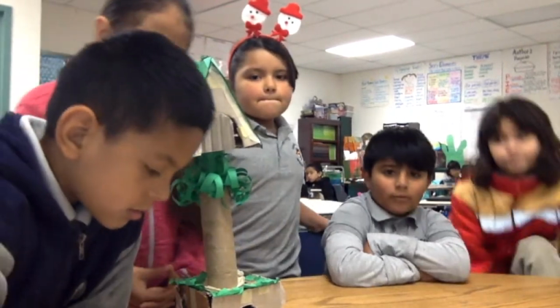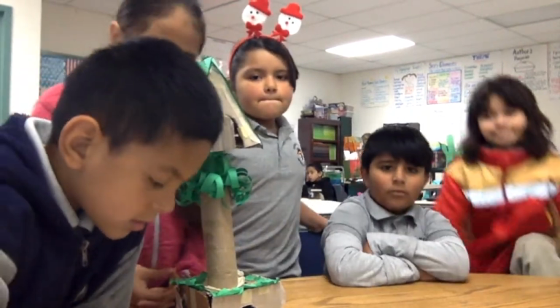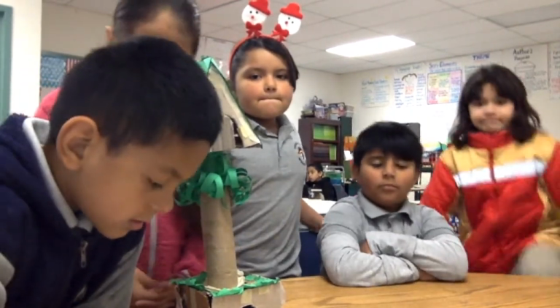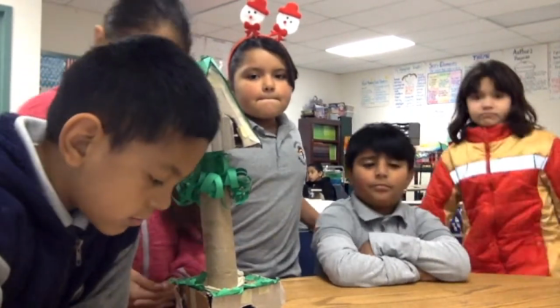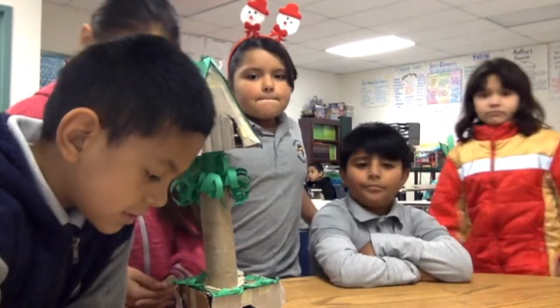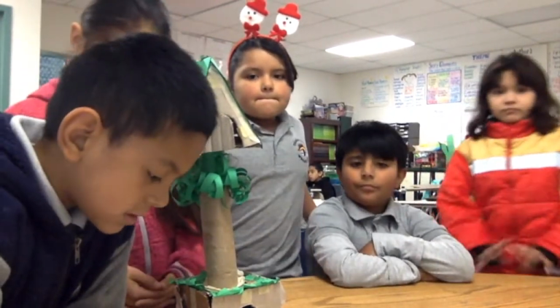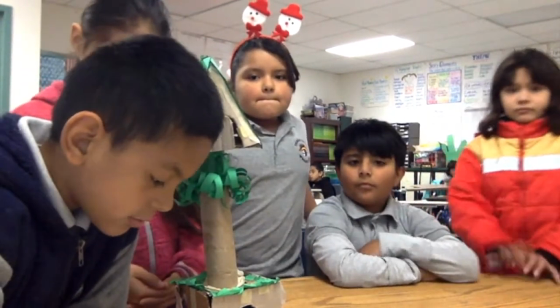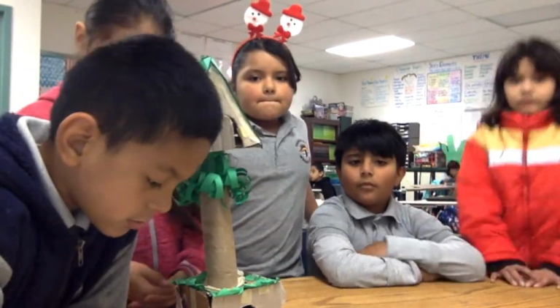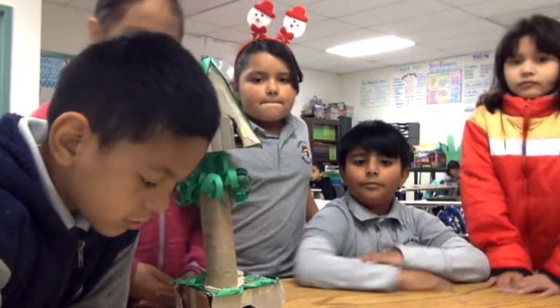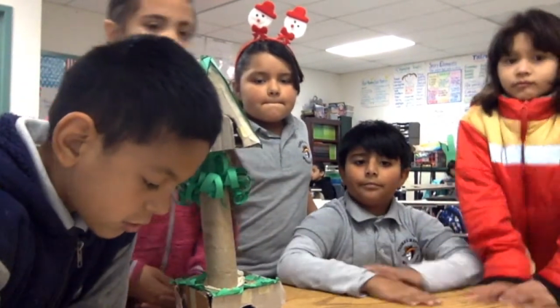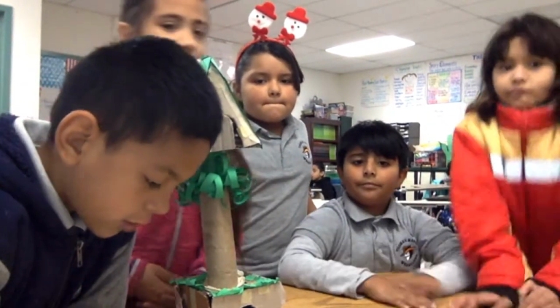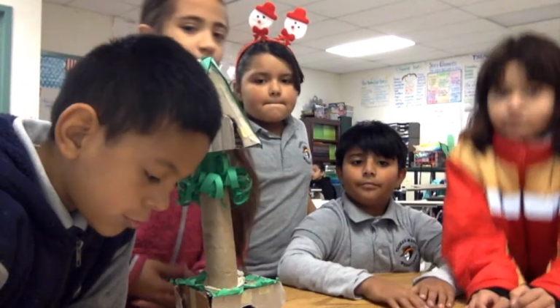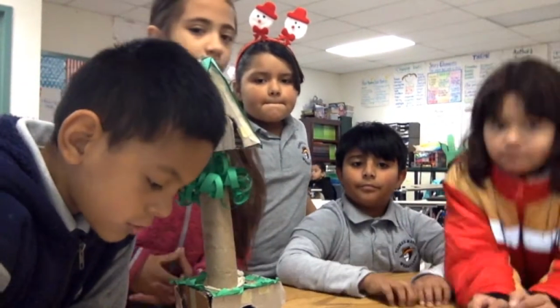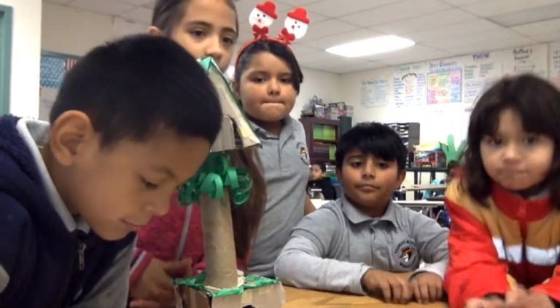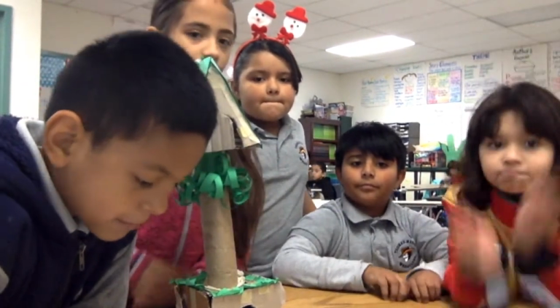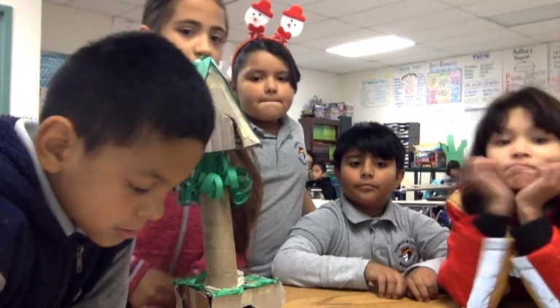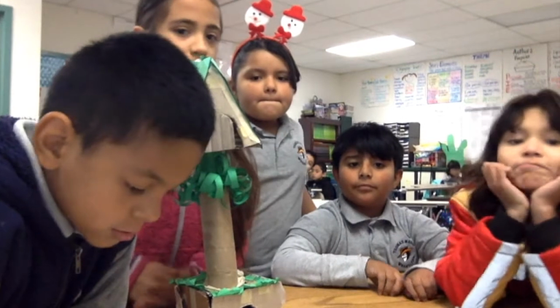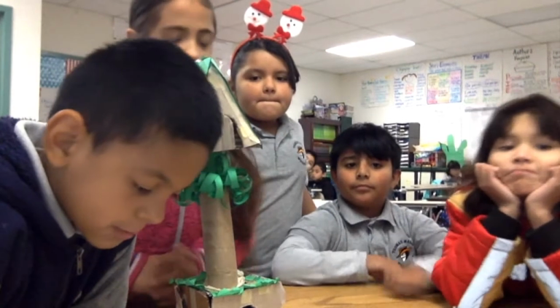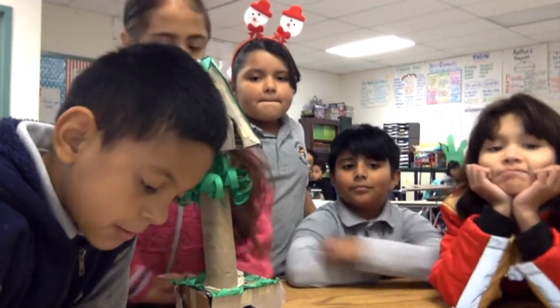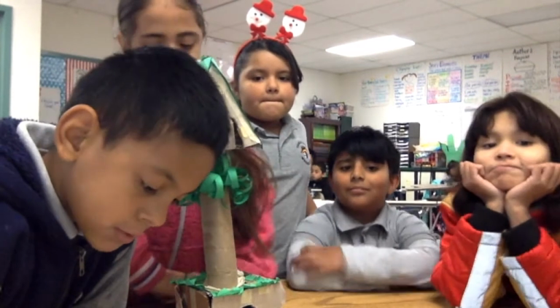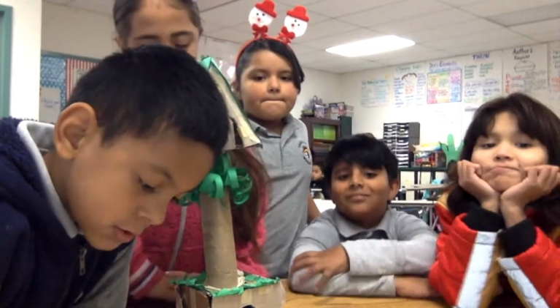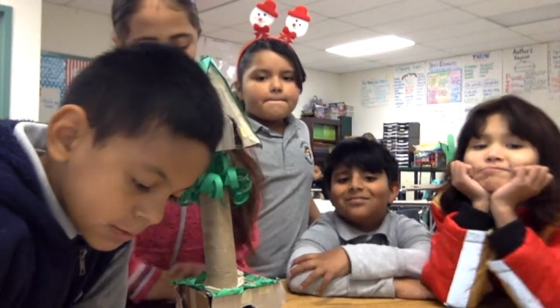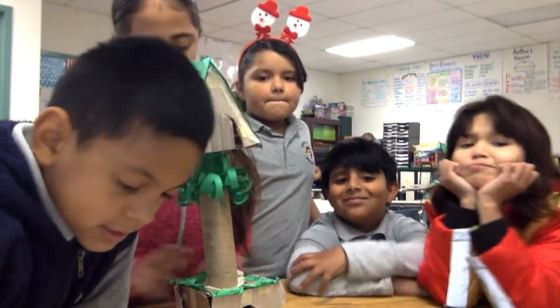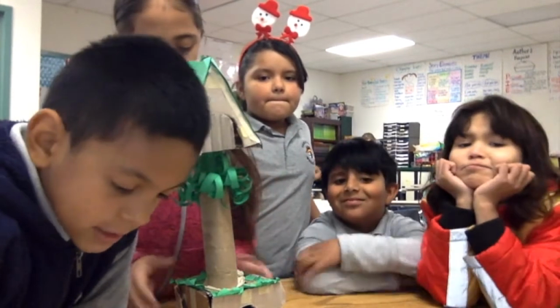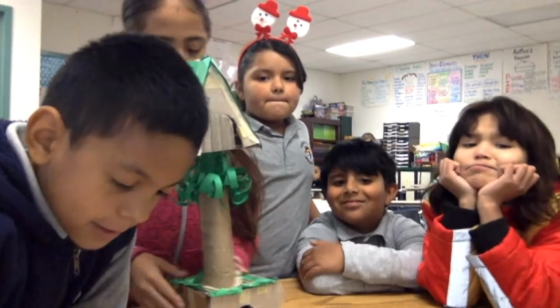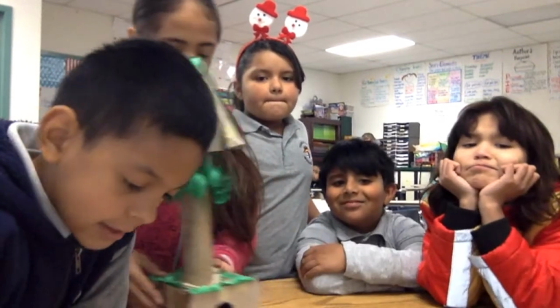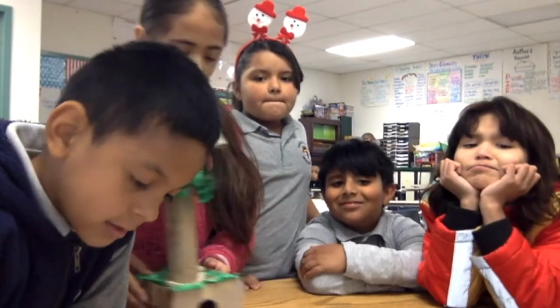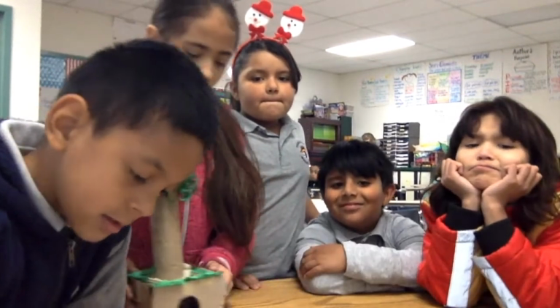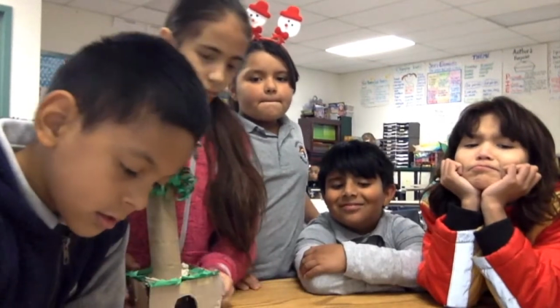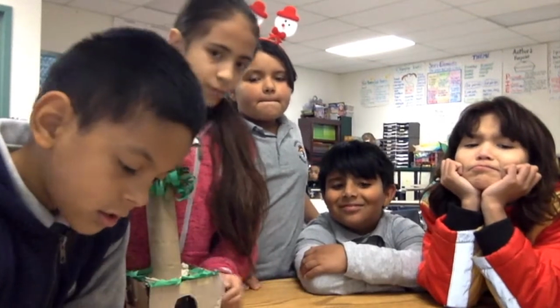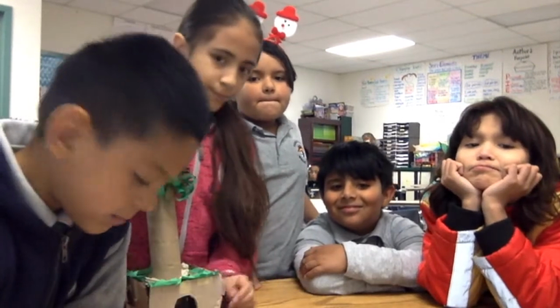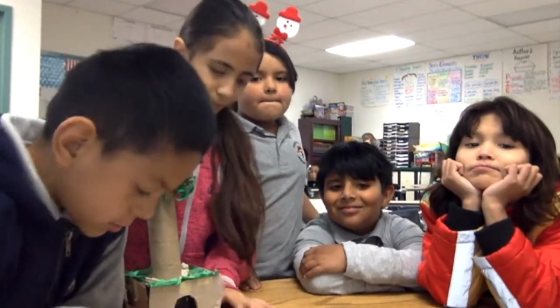The materials were cardboard, paper, toilet paper tubes, tape, and cotton balls.